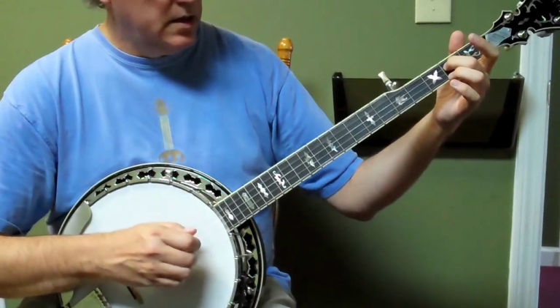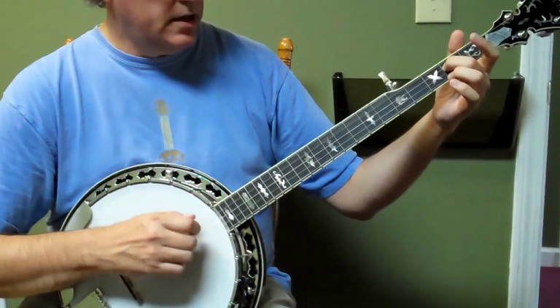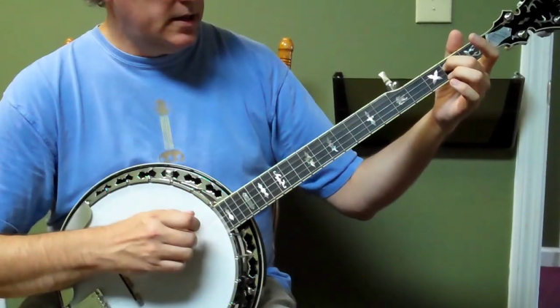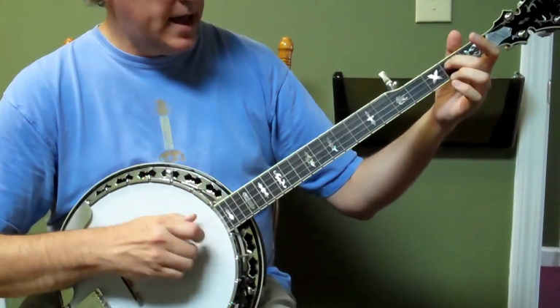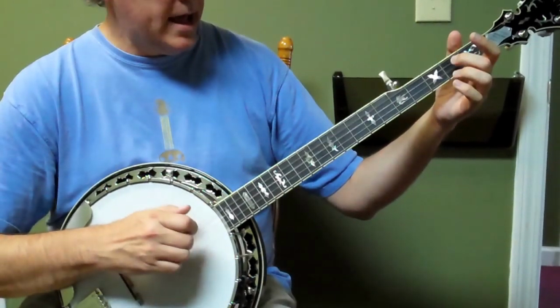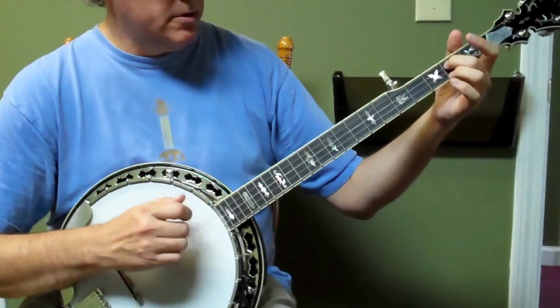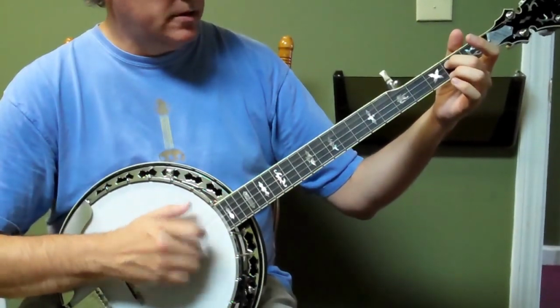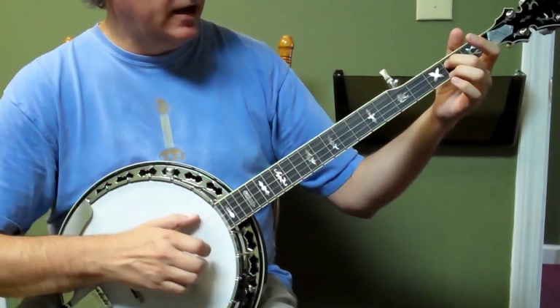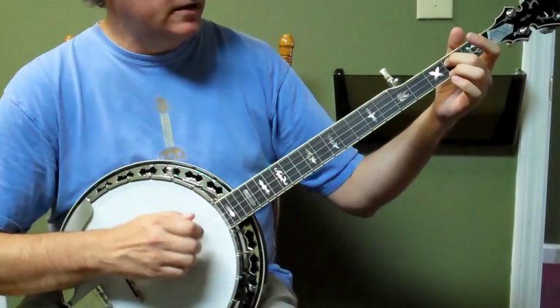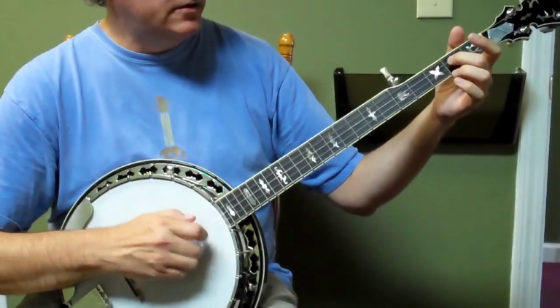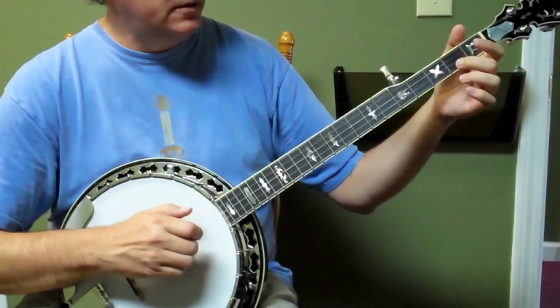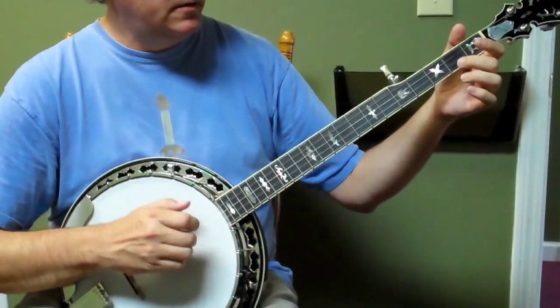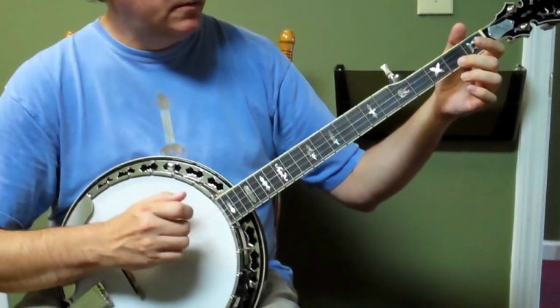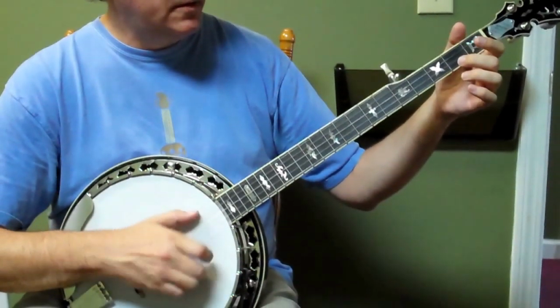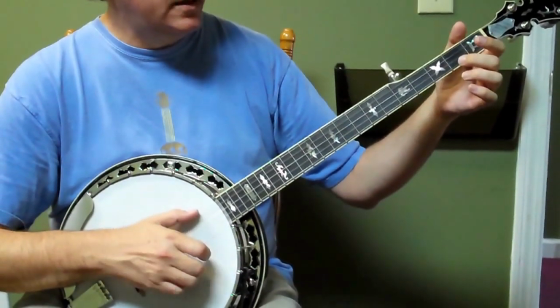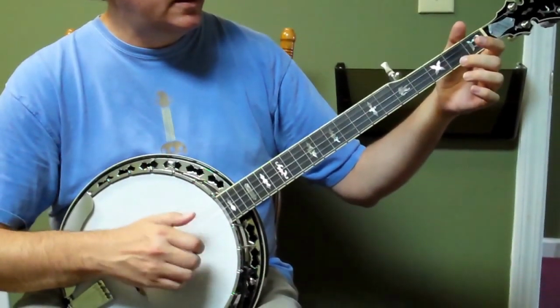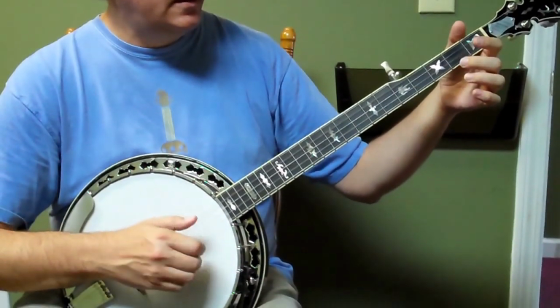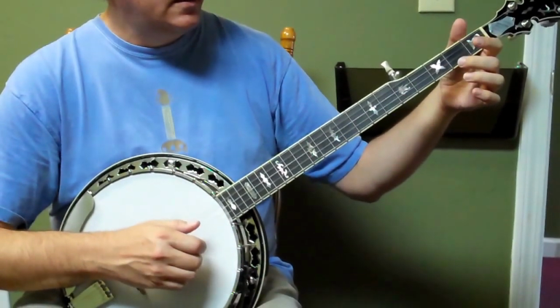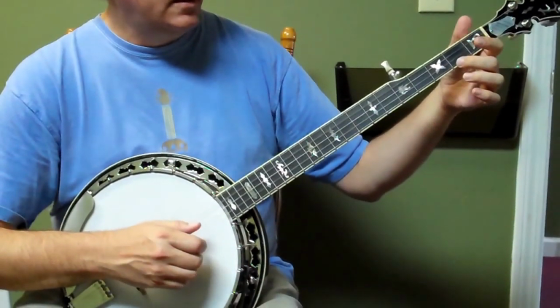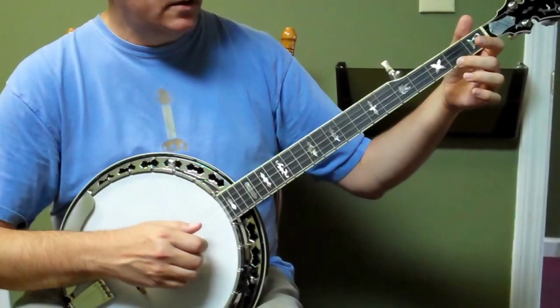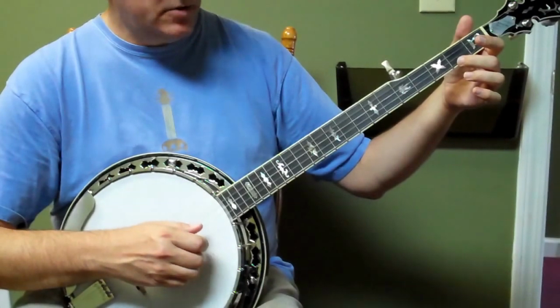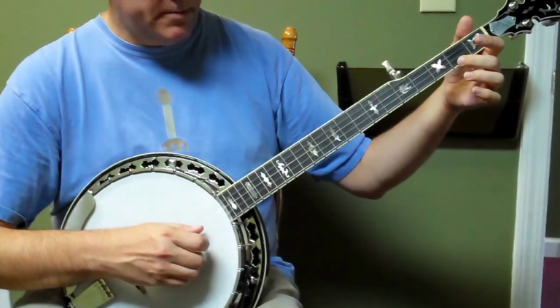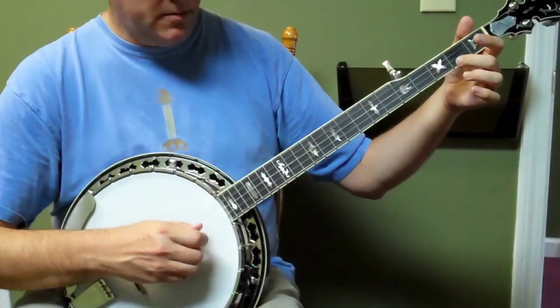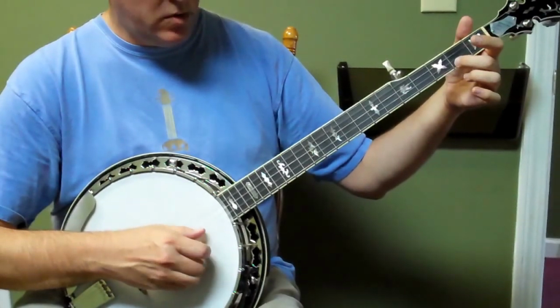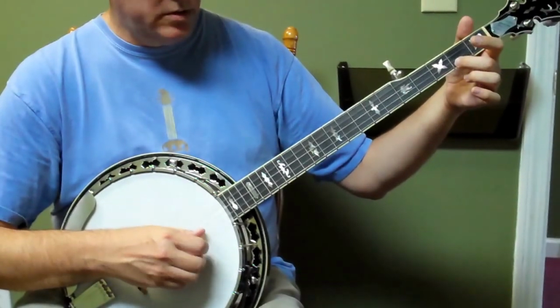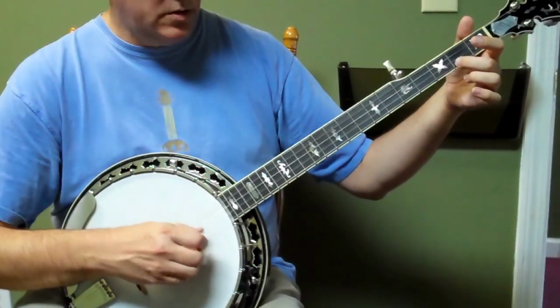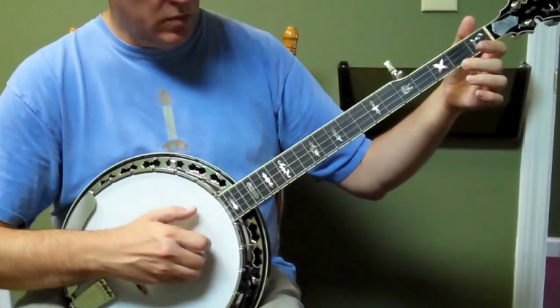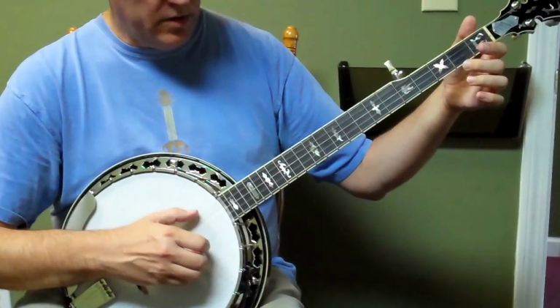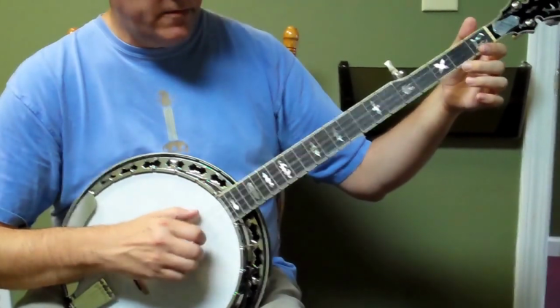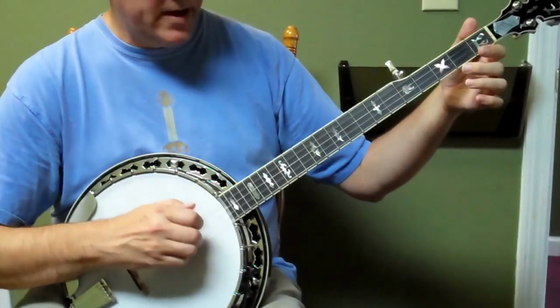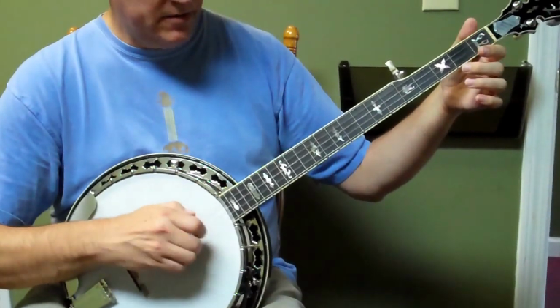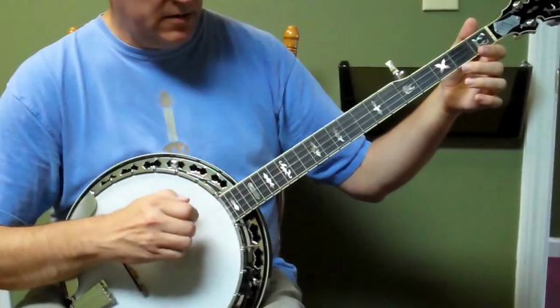And then a hammer, and a two, ditty, and then a drop, thump, one, two, one, five, two.